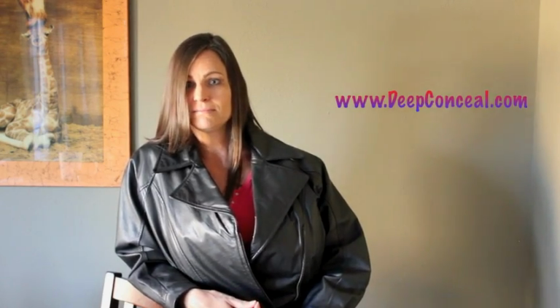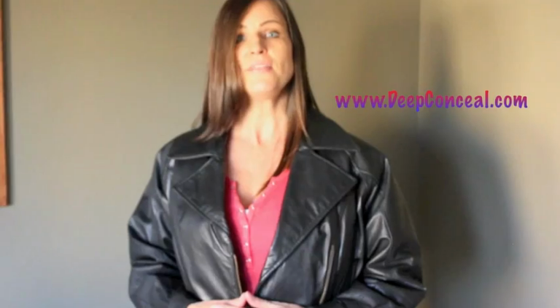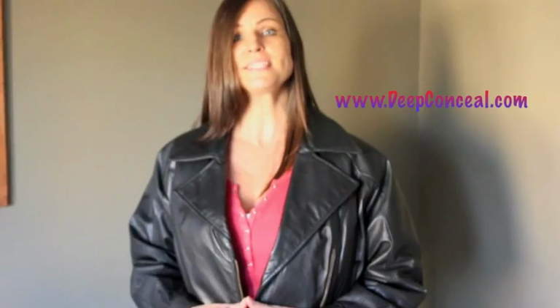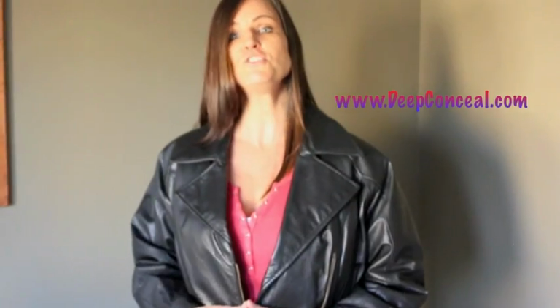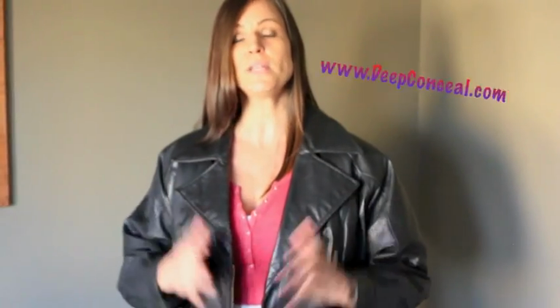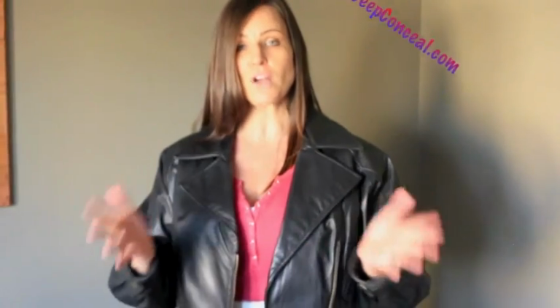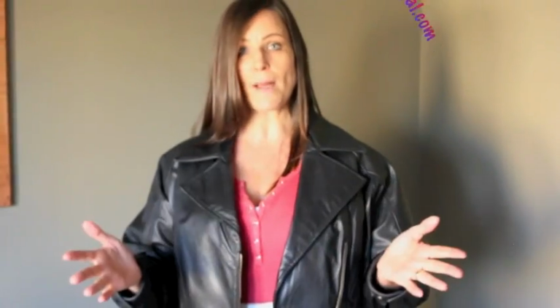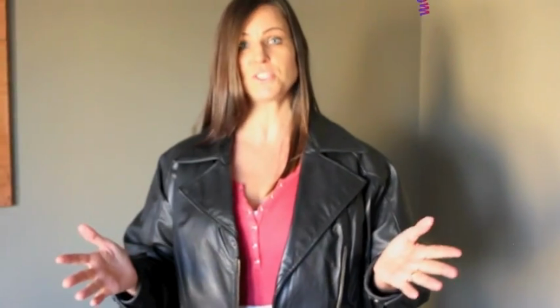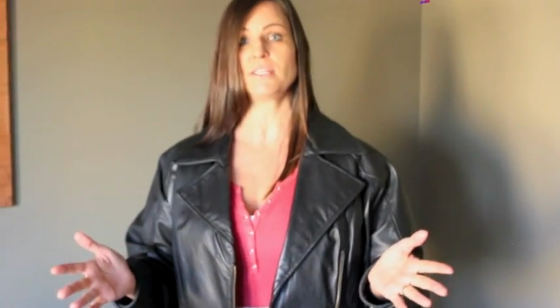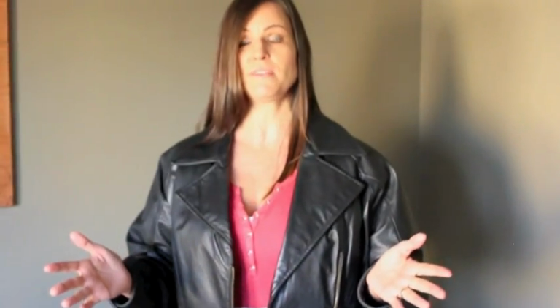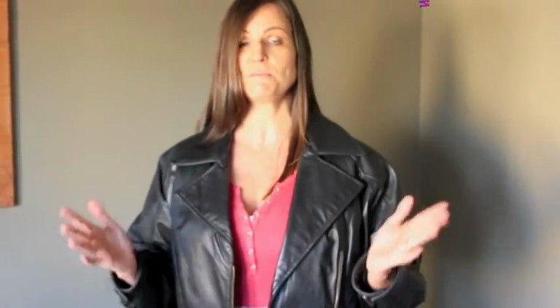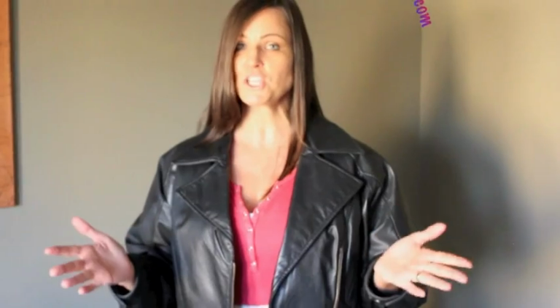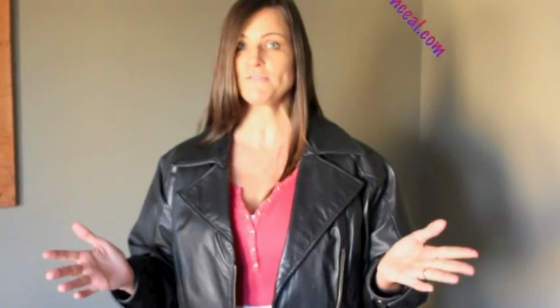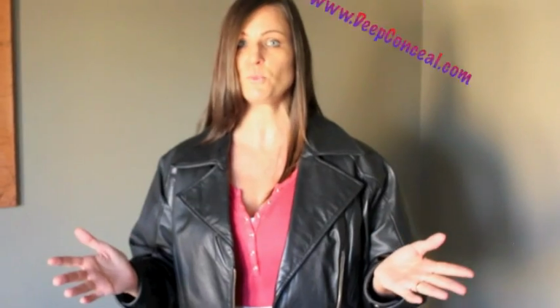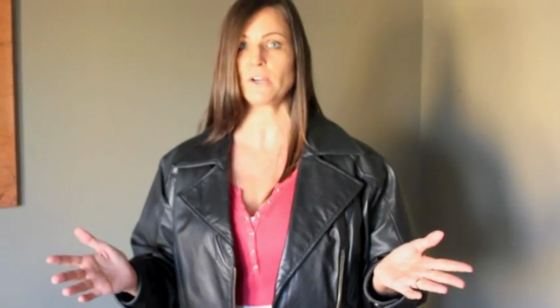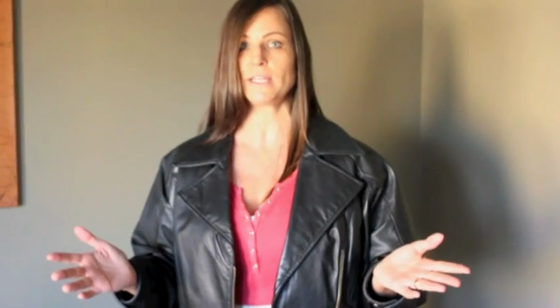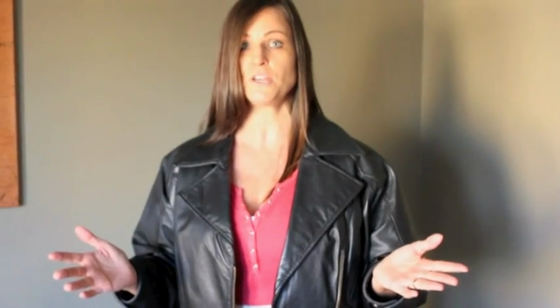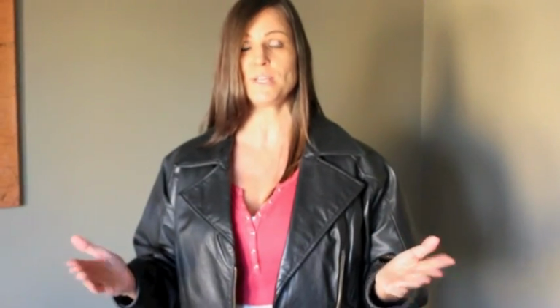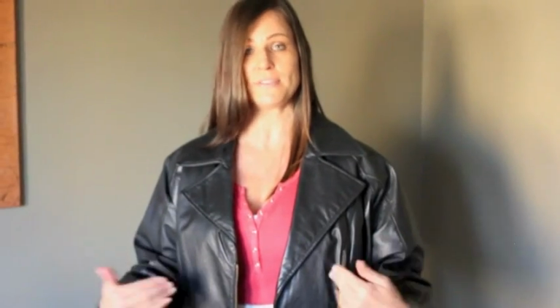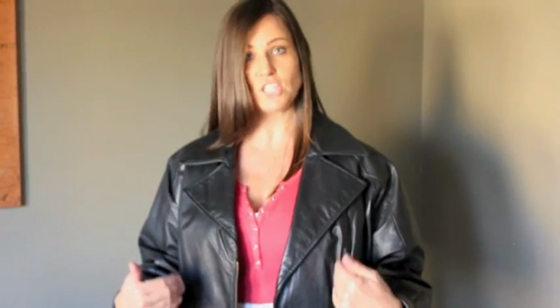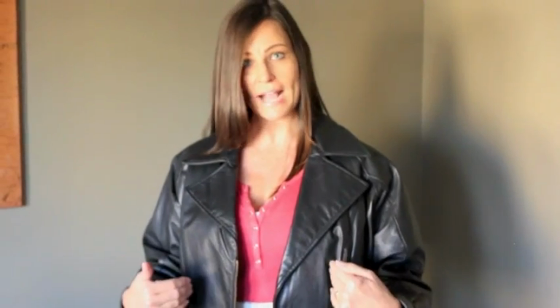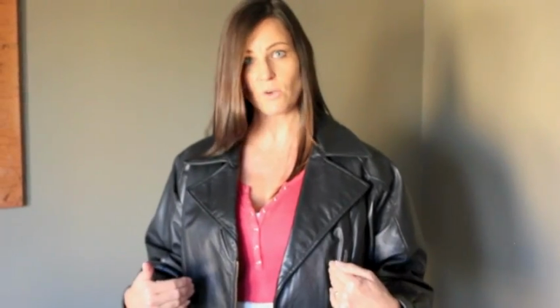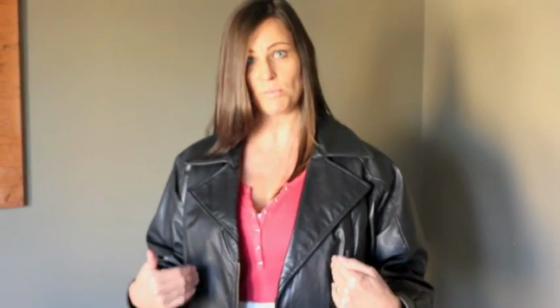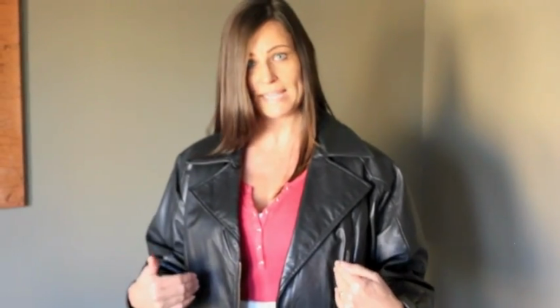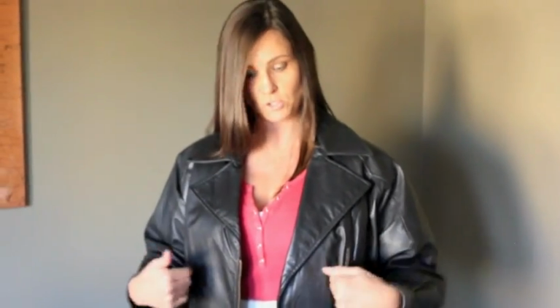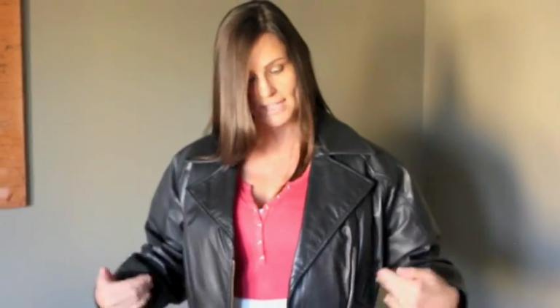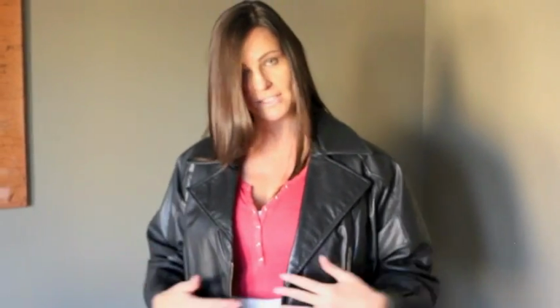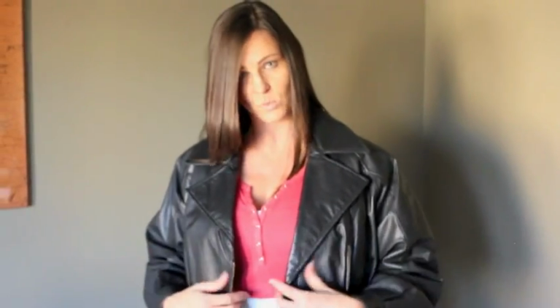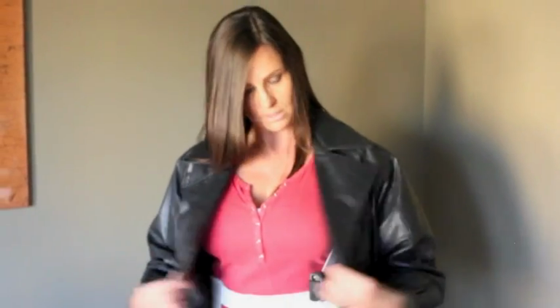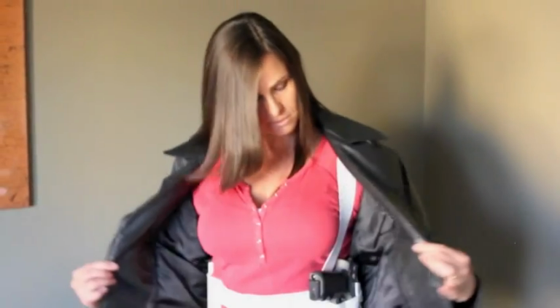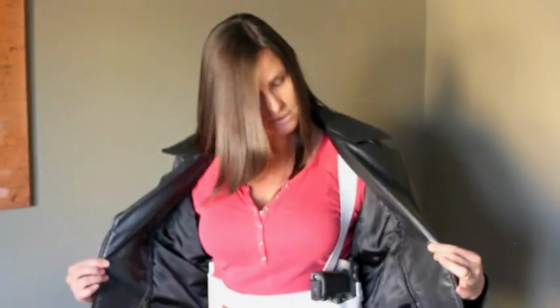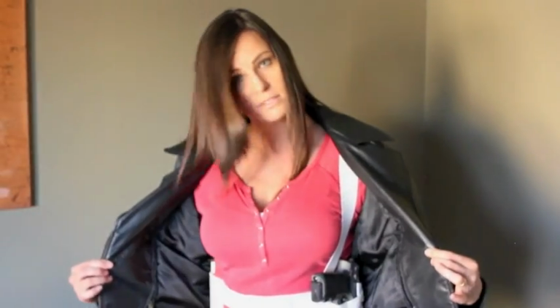This gives you another option, especially for wearing underneath a jacket or a blazer, just like this one — see?